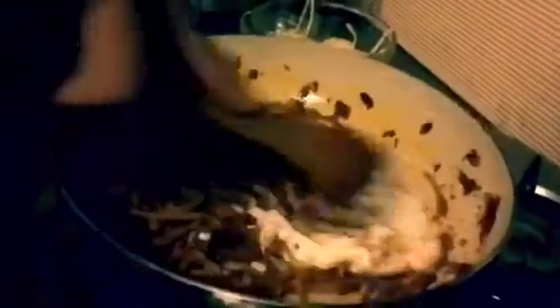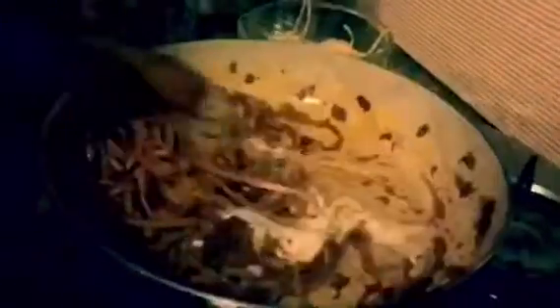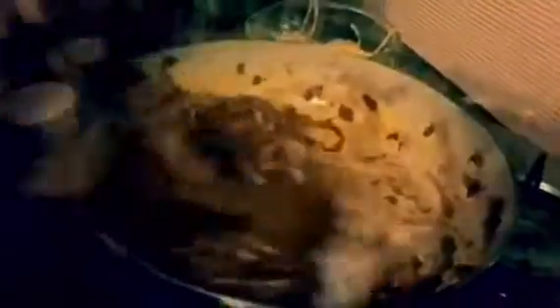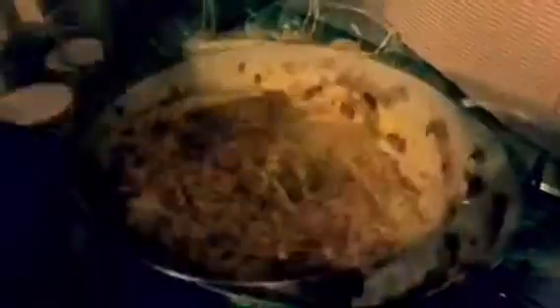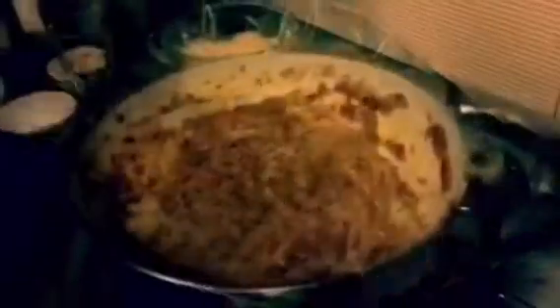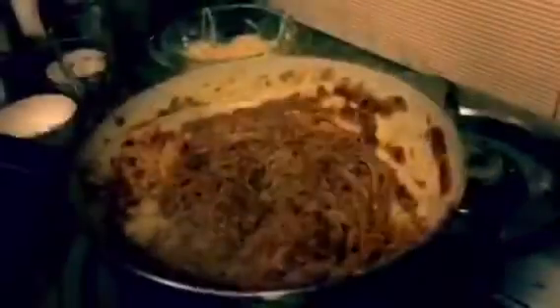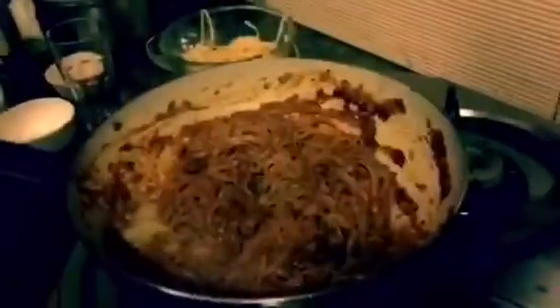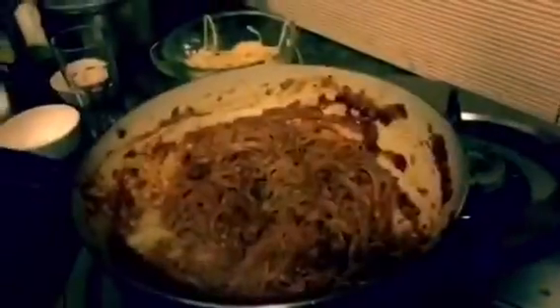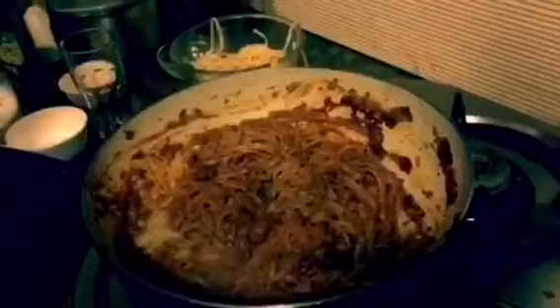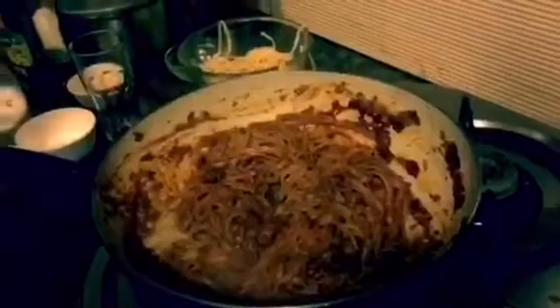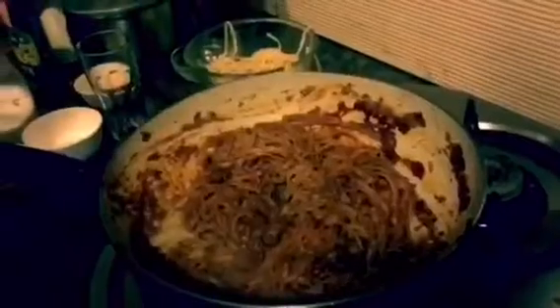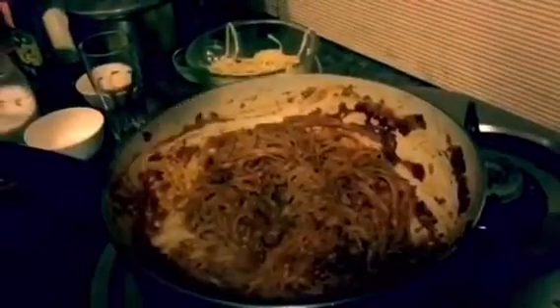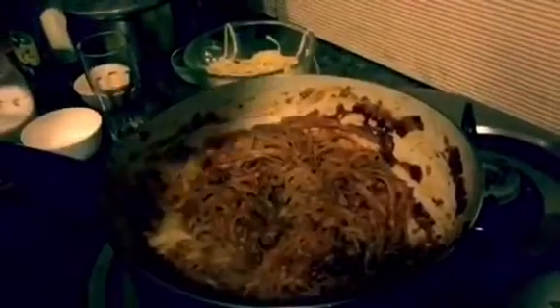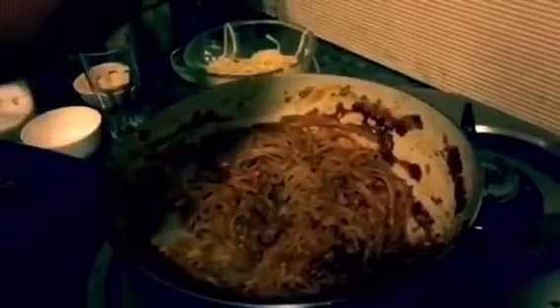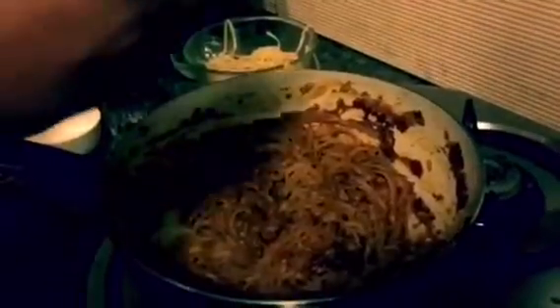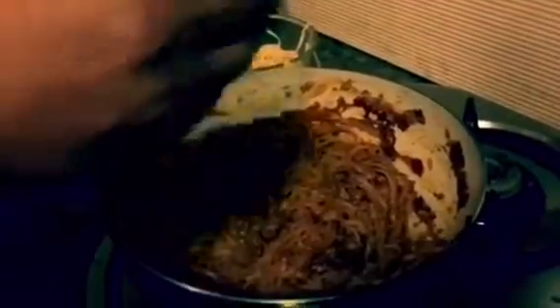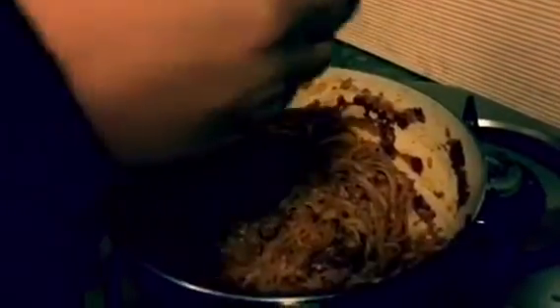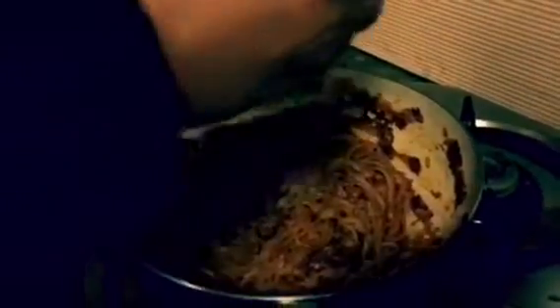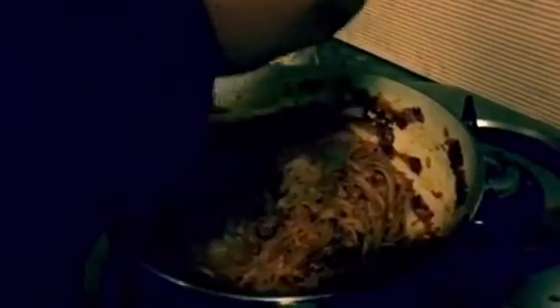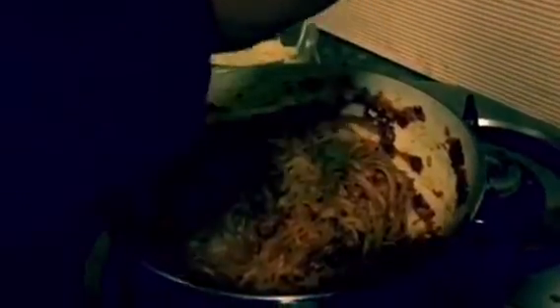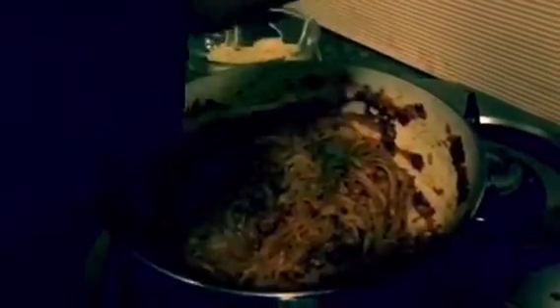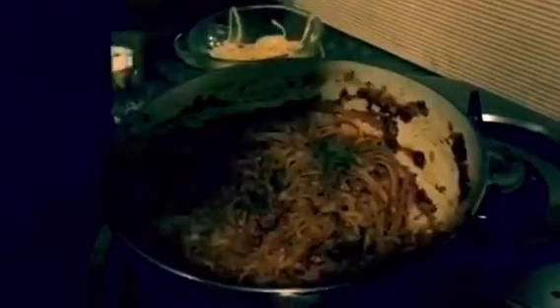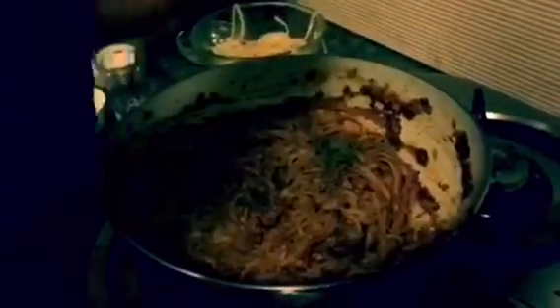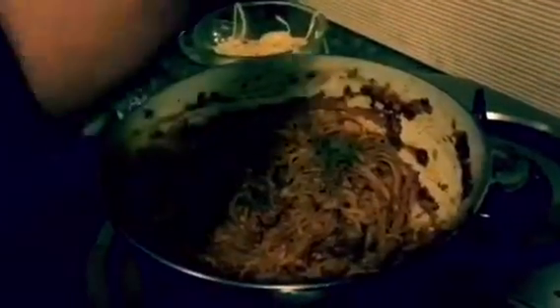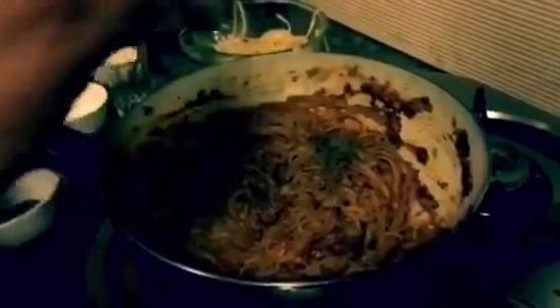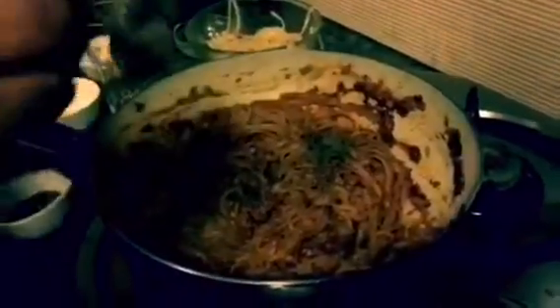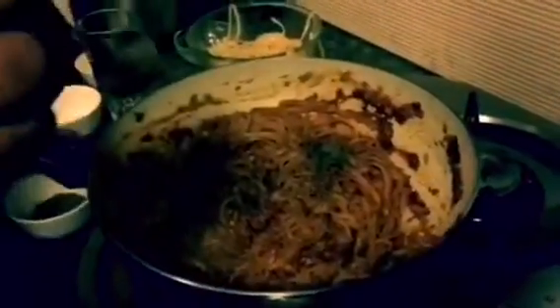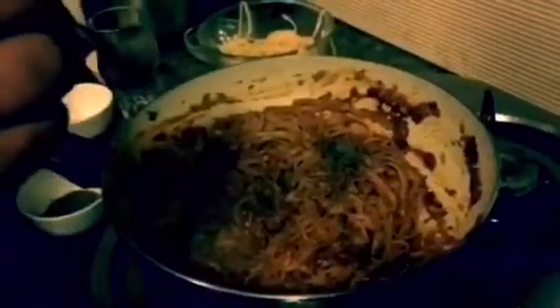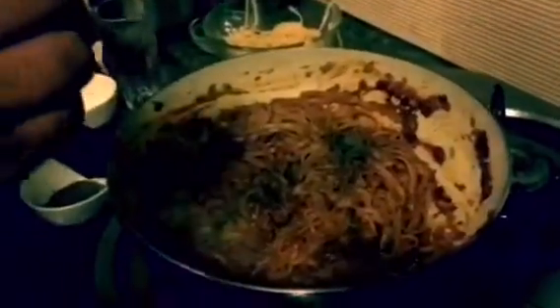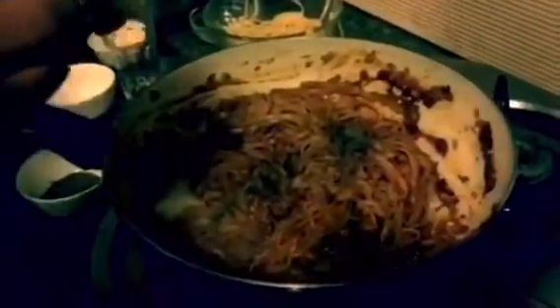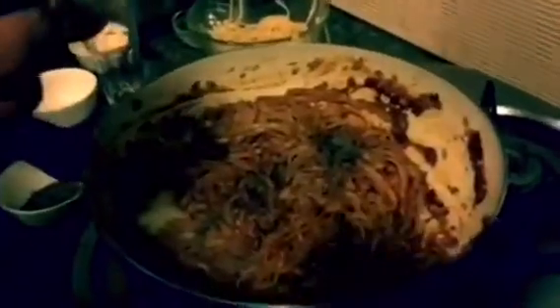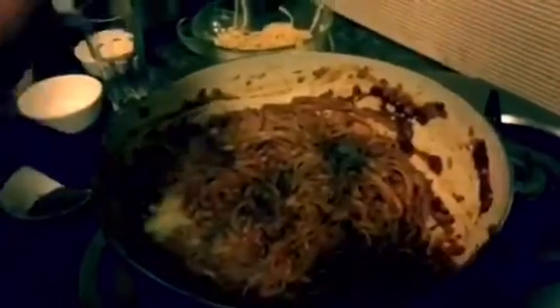Then we are going to add a few little spoons of cheese and some black pepper, around half a teaspoon.